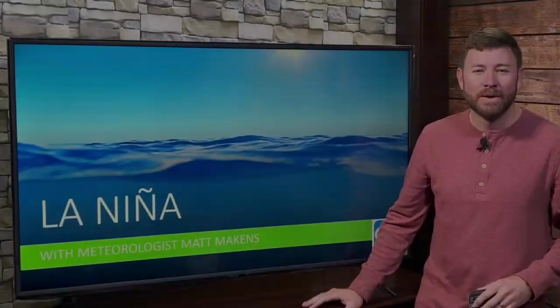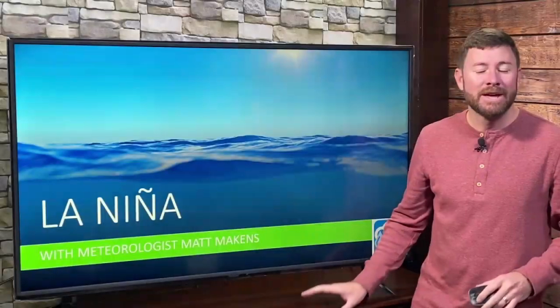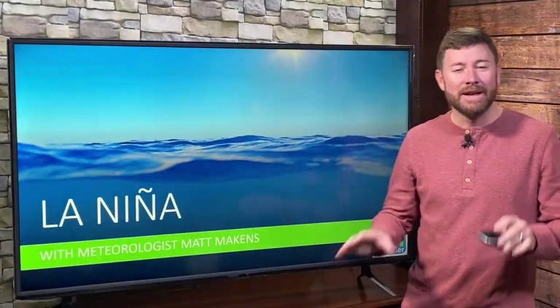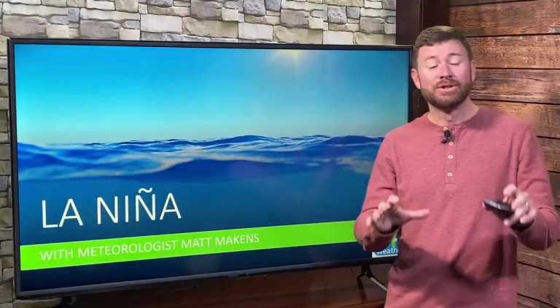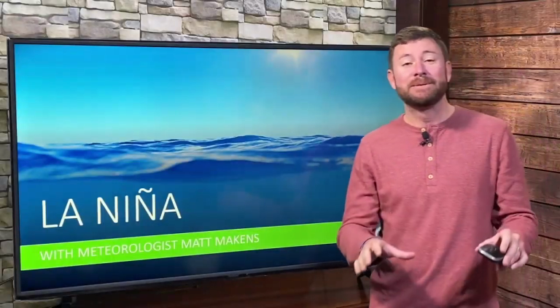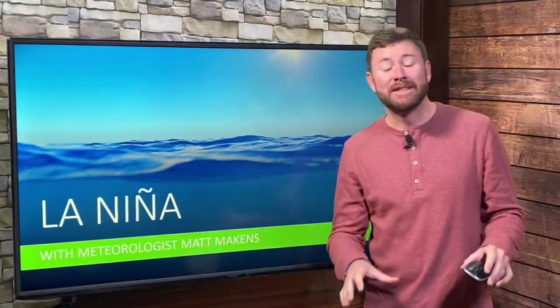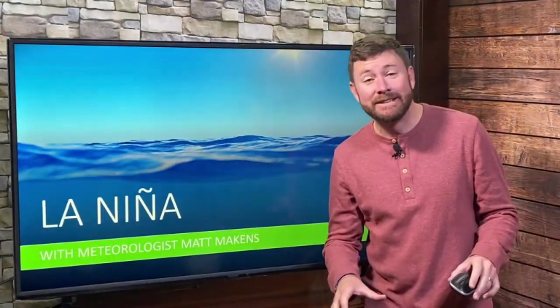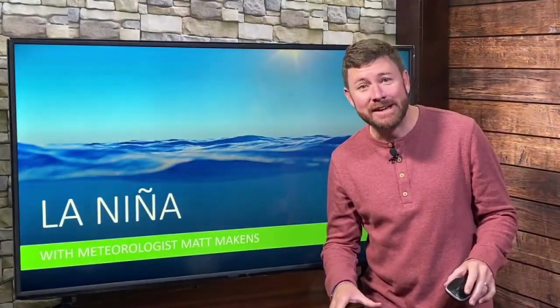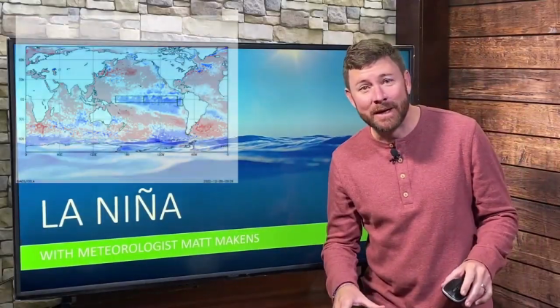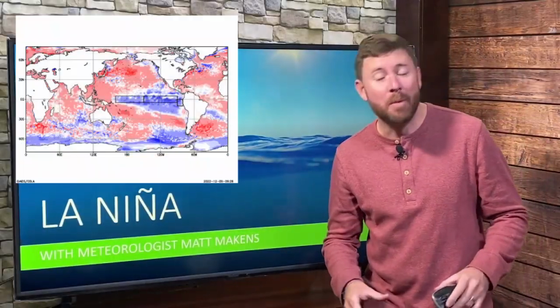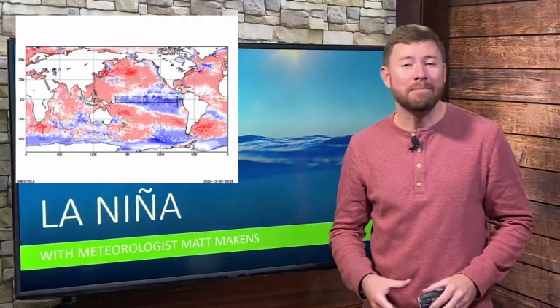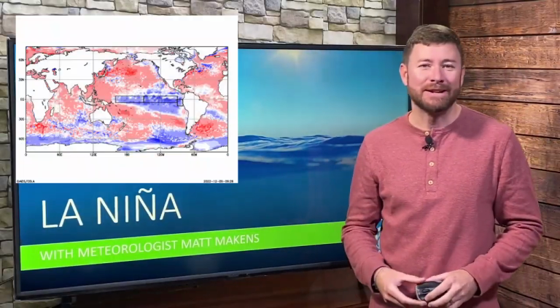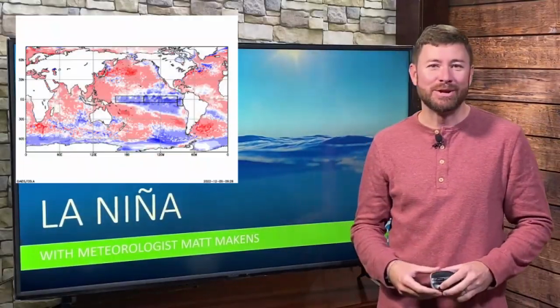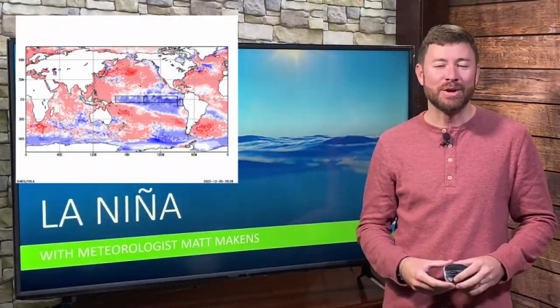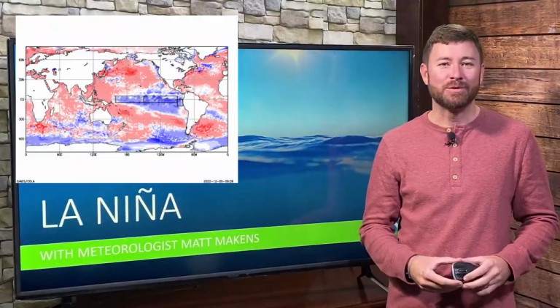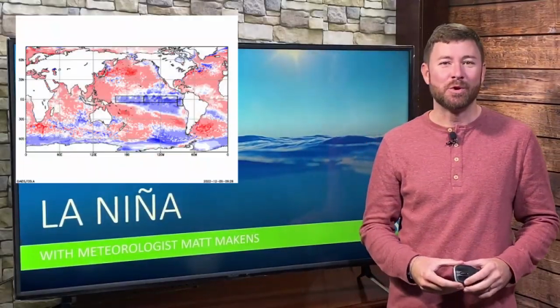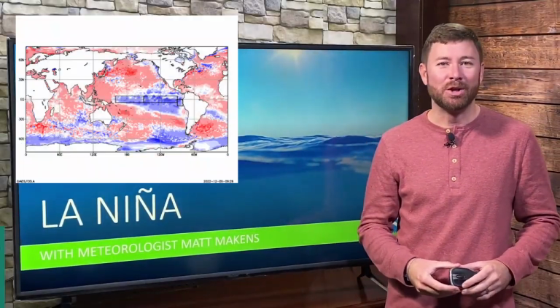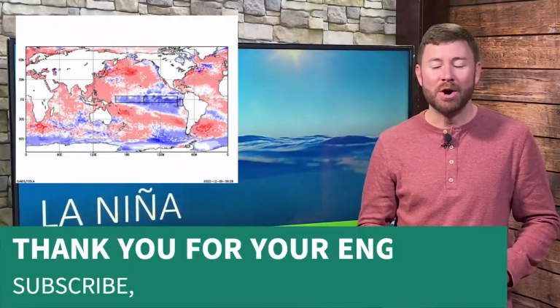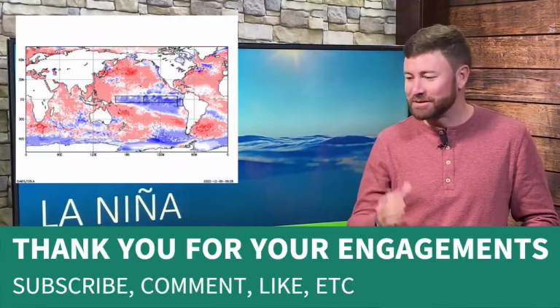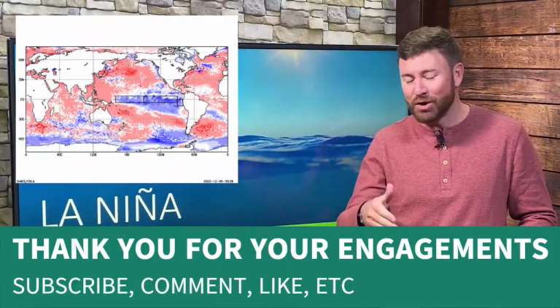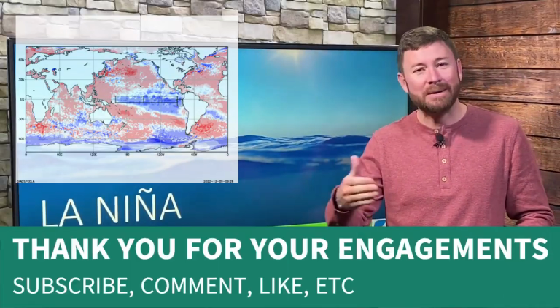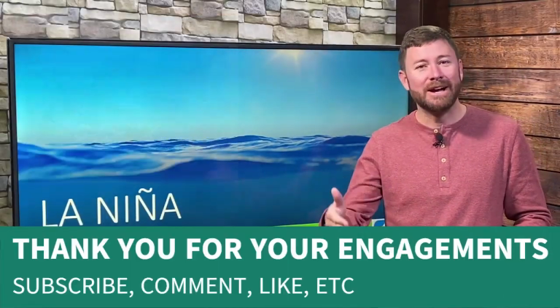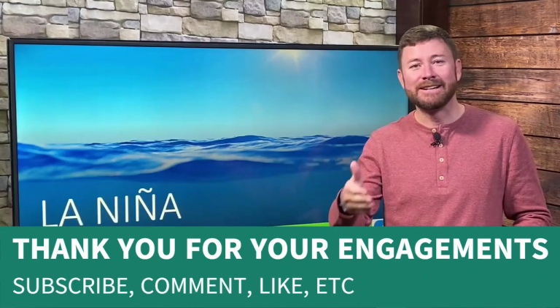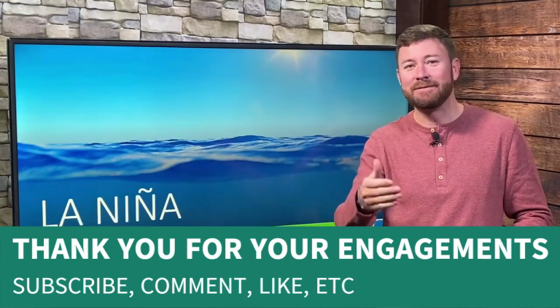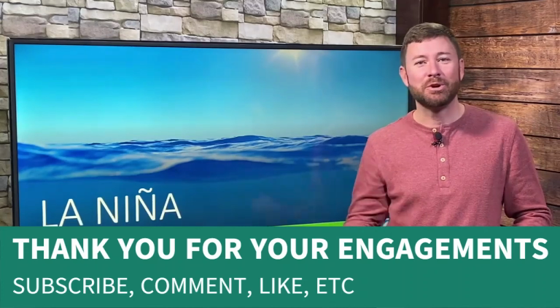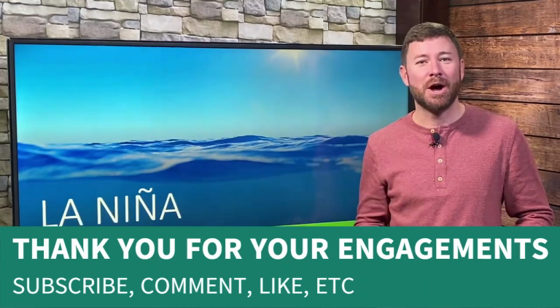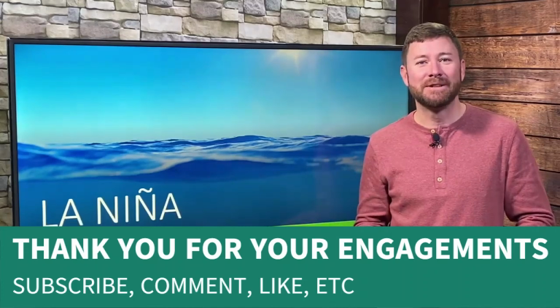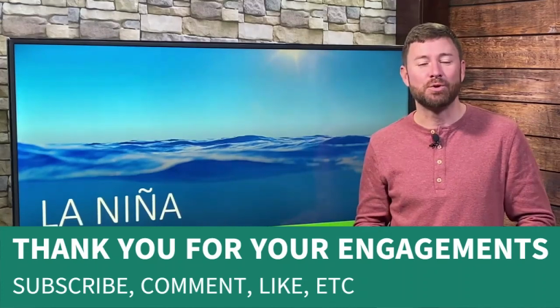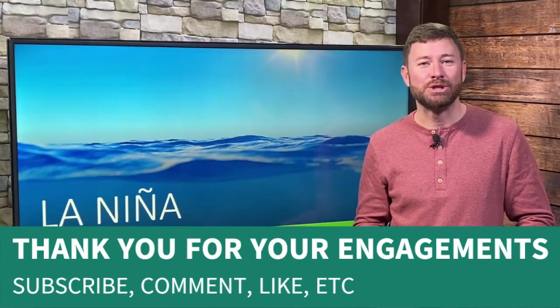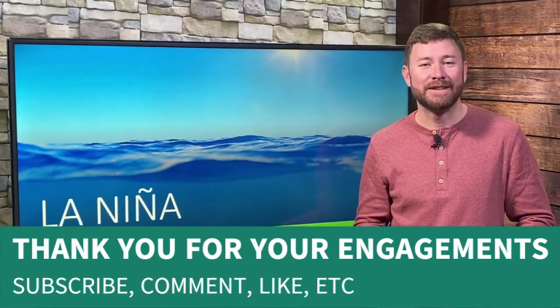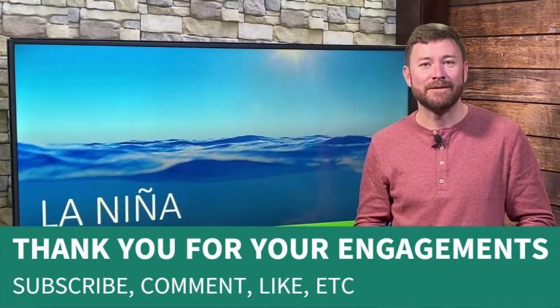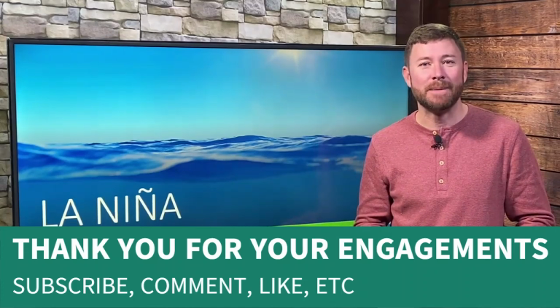Here's an update on La Niña. Hello, Matt Makins here. Thanks for joining along, subscribing, liking, leaving your comments. Appreciate that feedback.